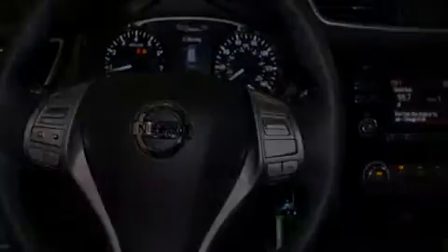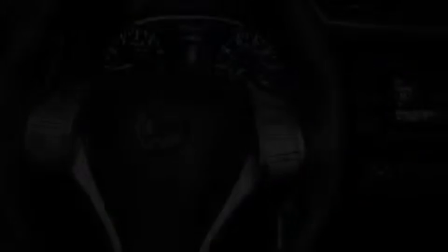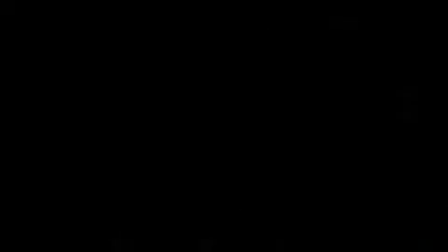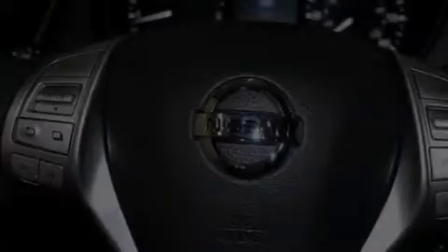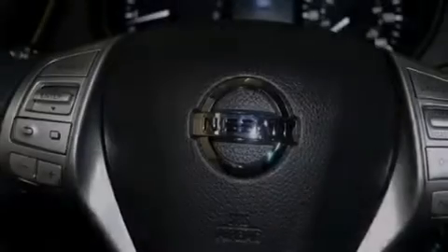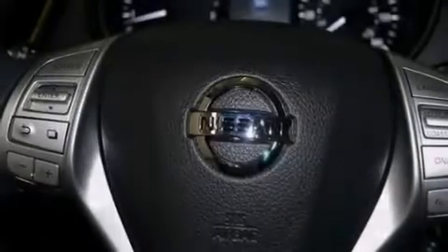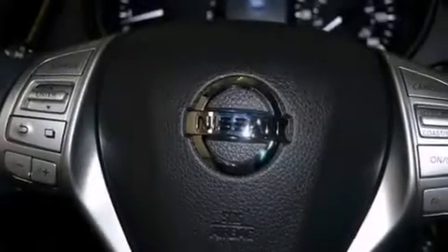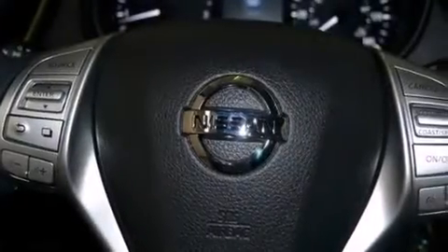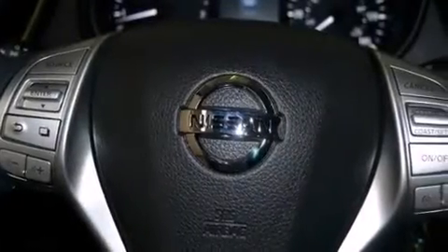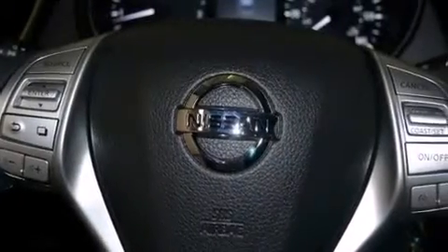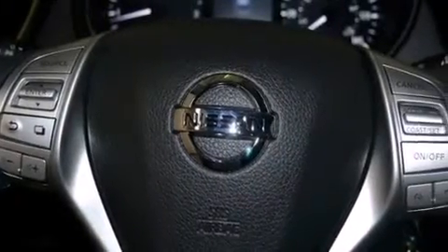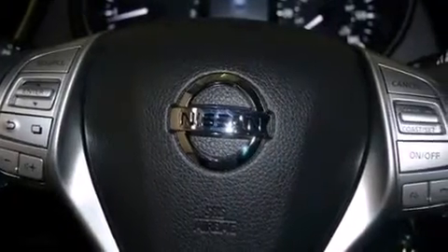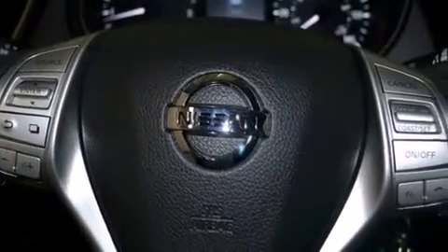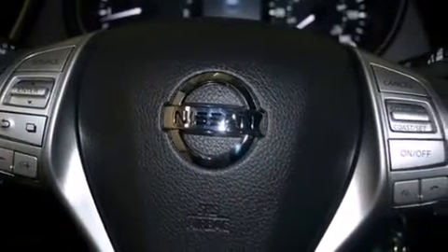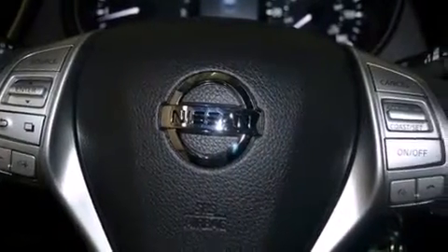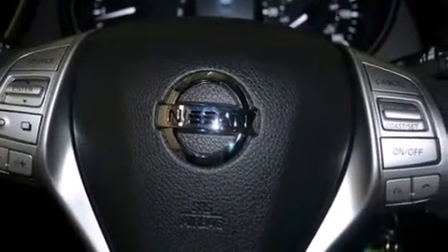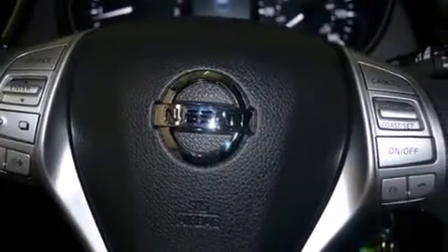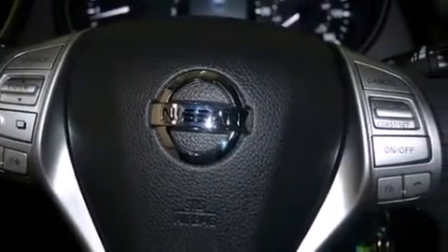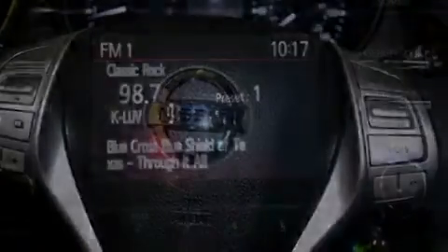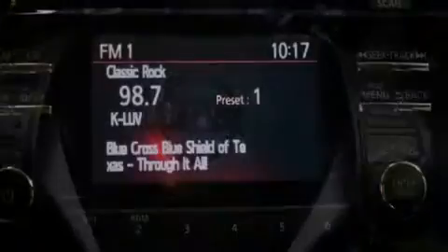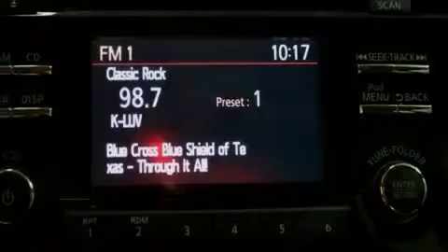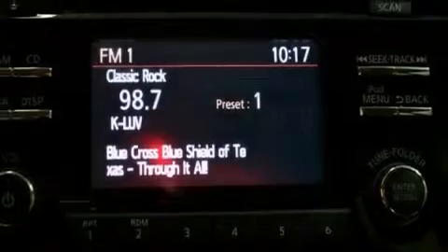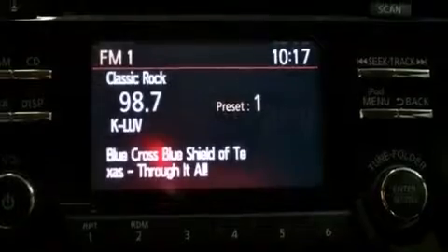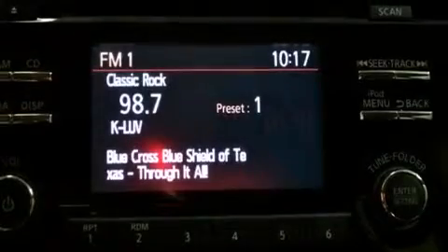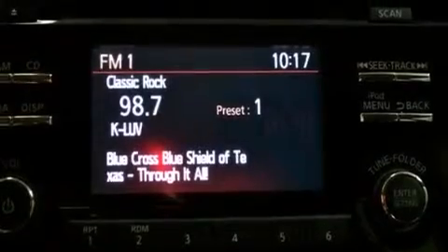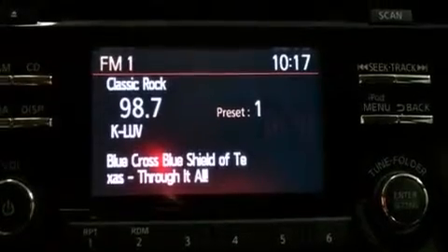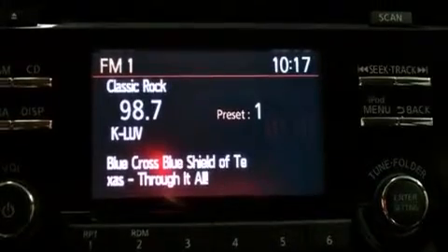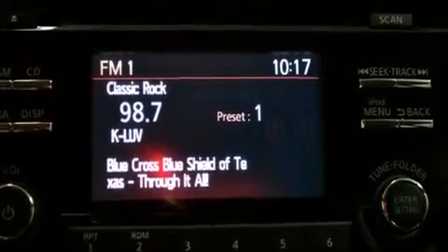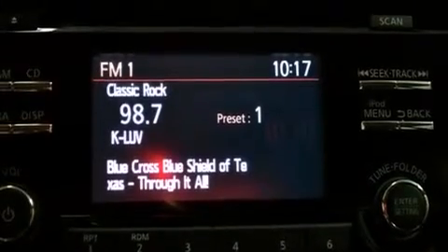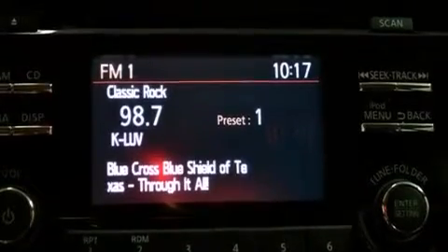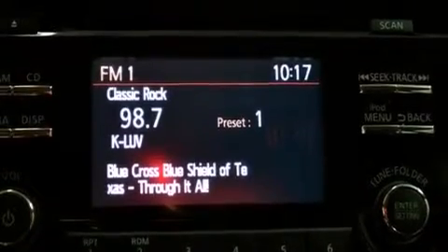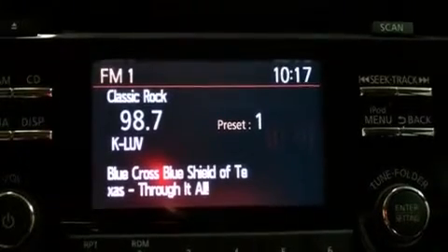Additional features include full power accessories, a rear window defroster, an anti-lock braking system, a rear spoiler, and air conditioning.